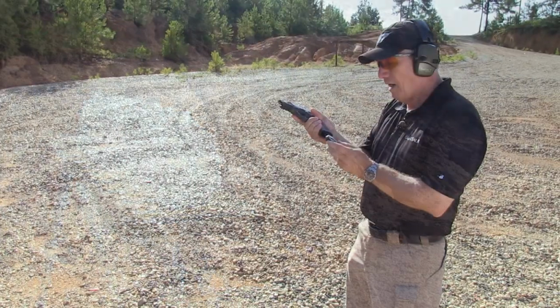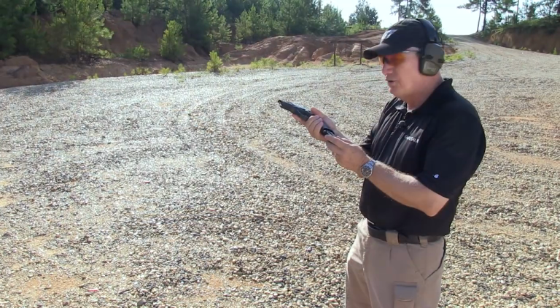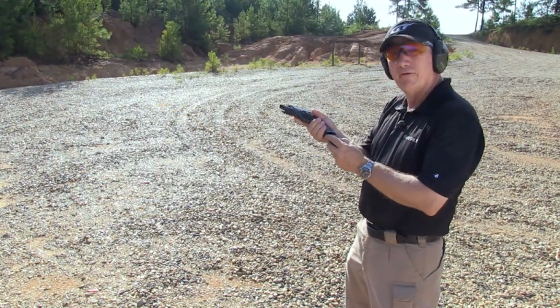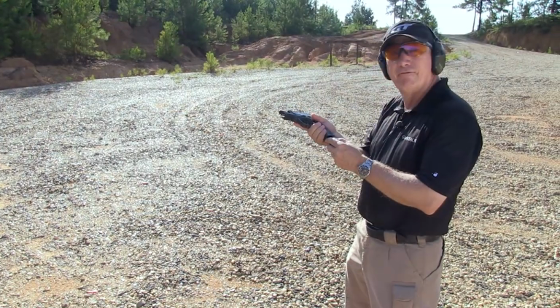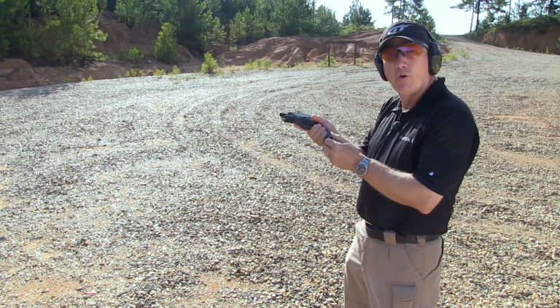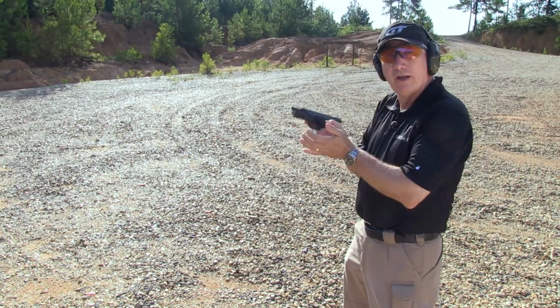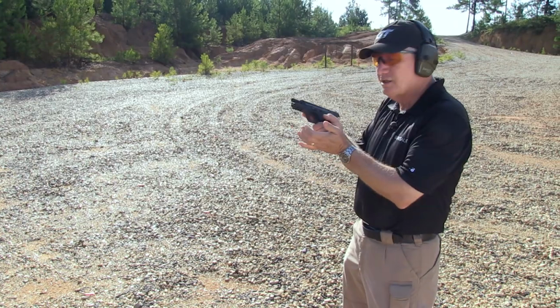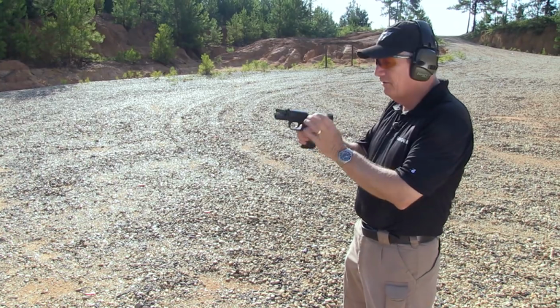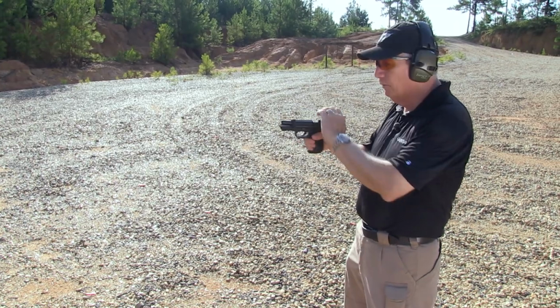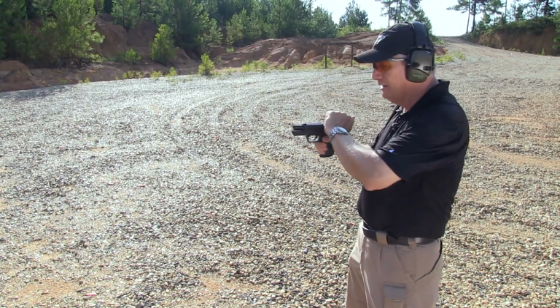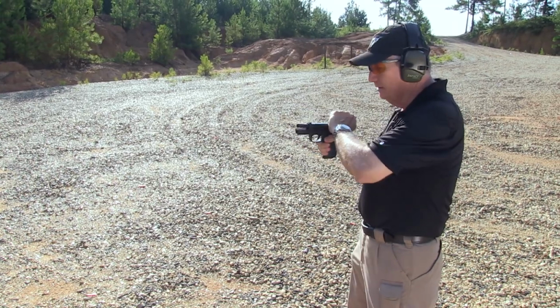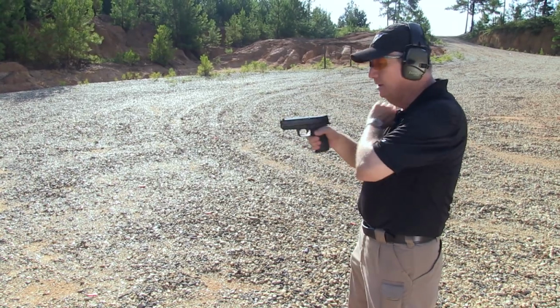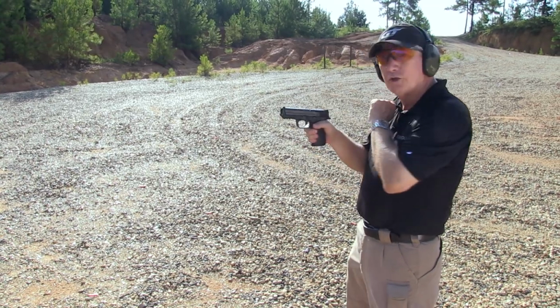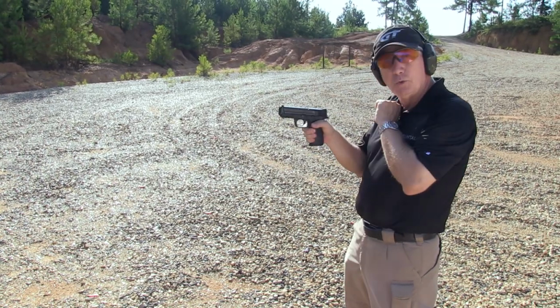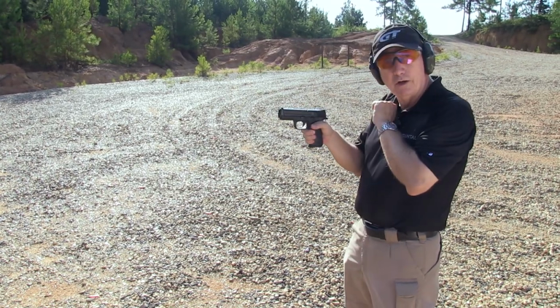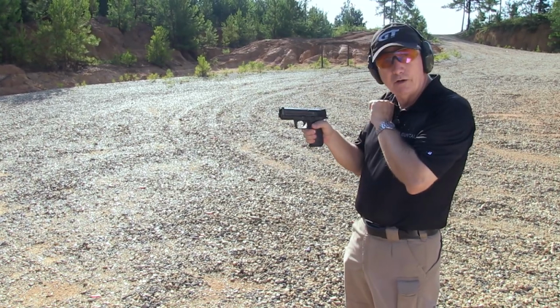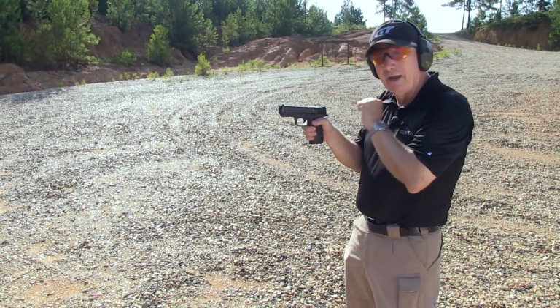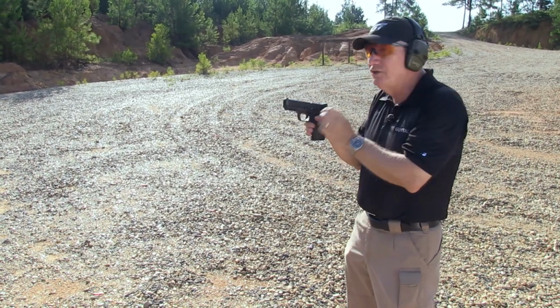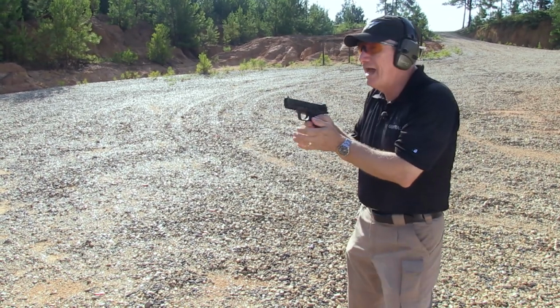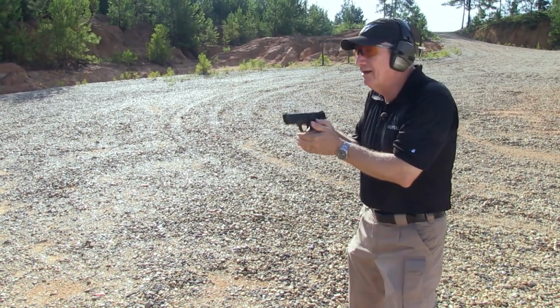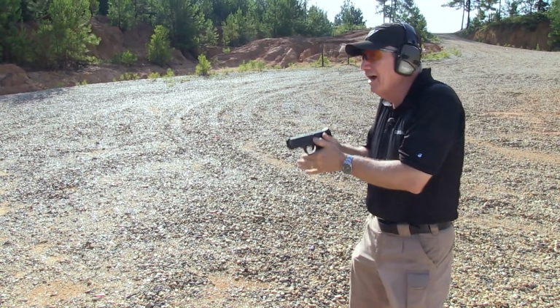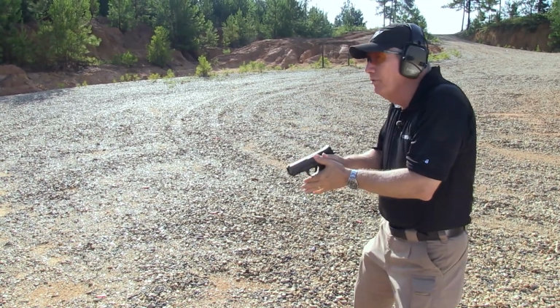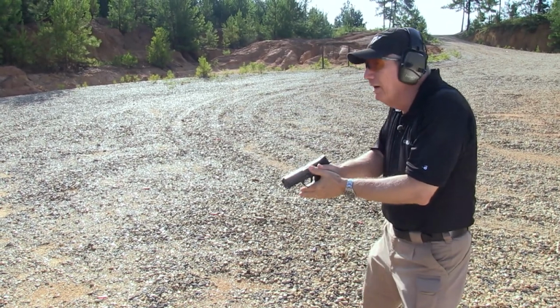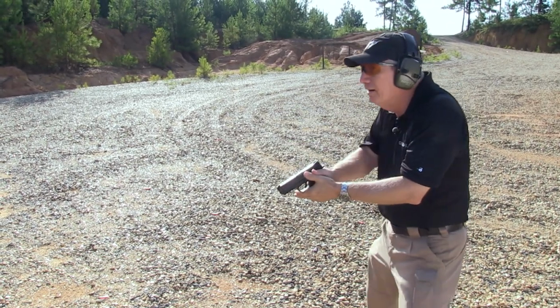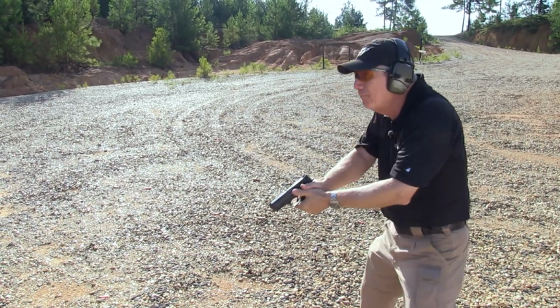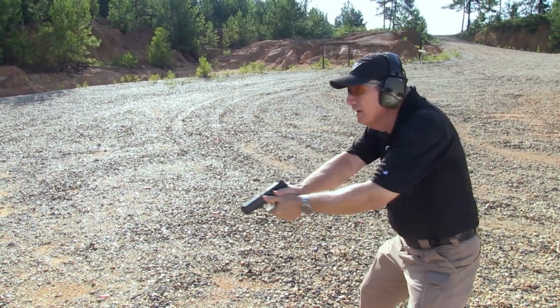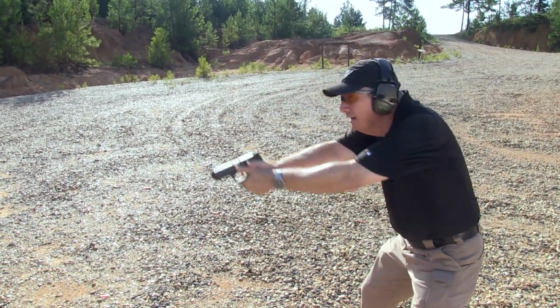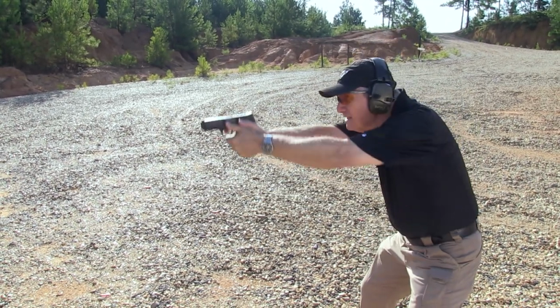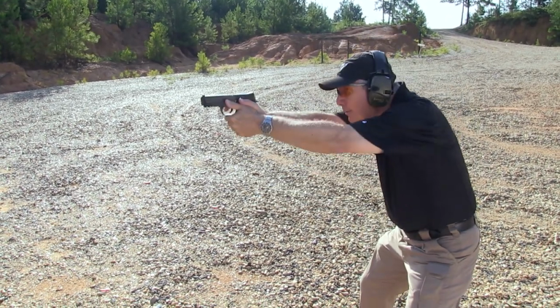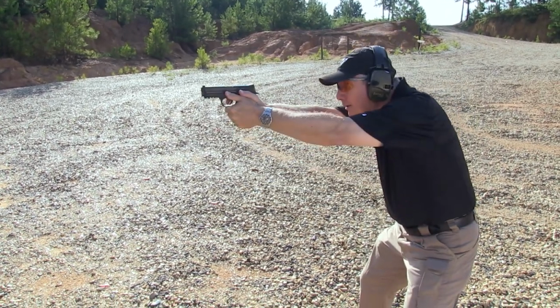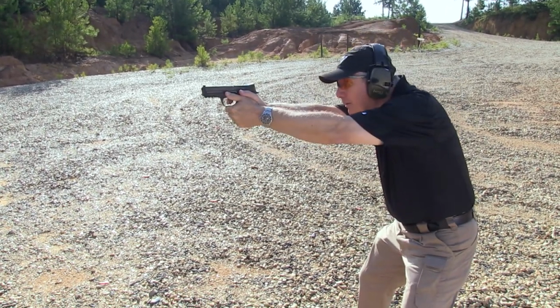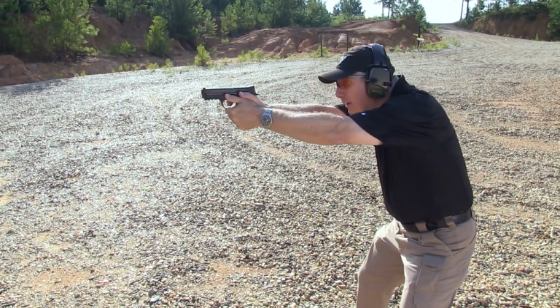Alright, shooting a .40 Smith & Wesson, 200 grain, jacketed hollow point. Let's see what we can do here.